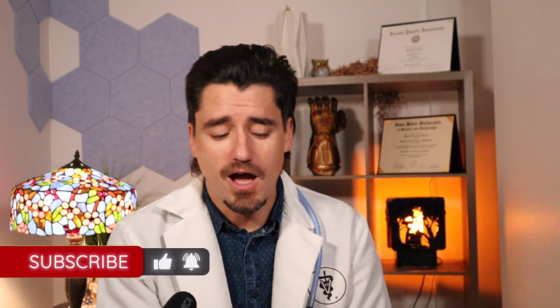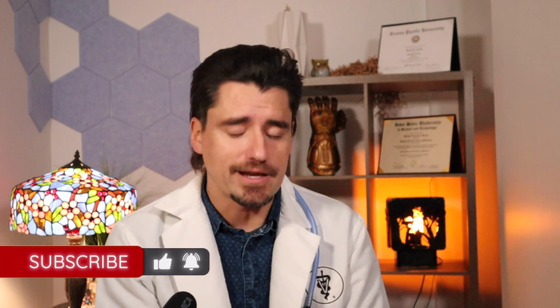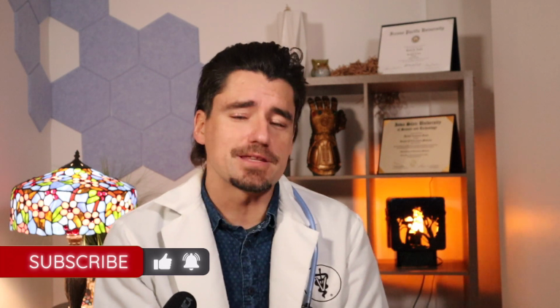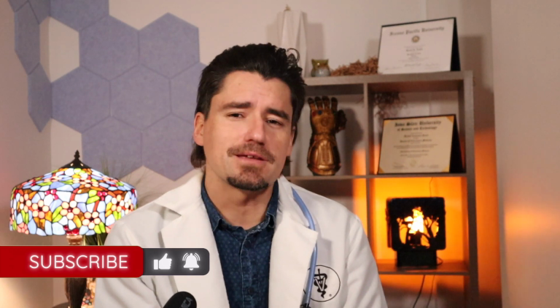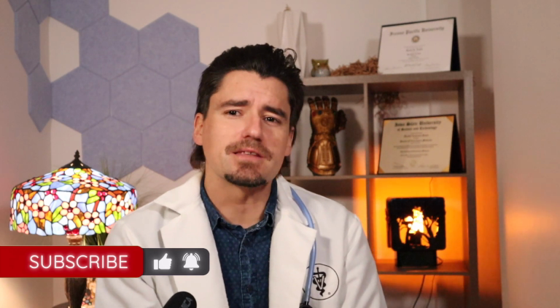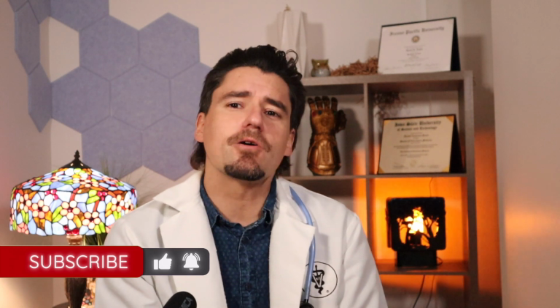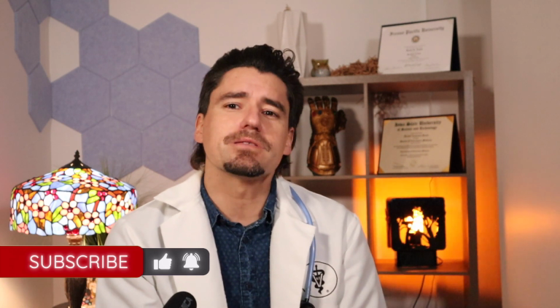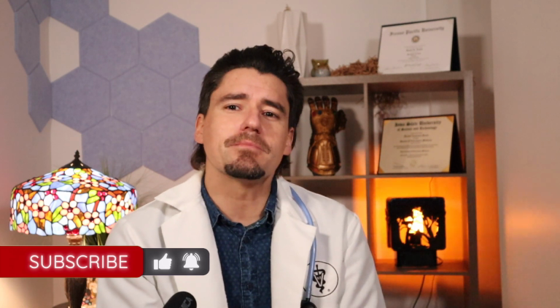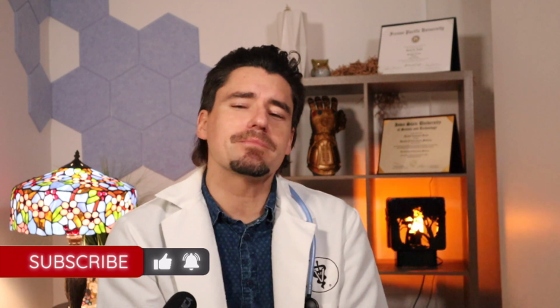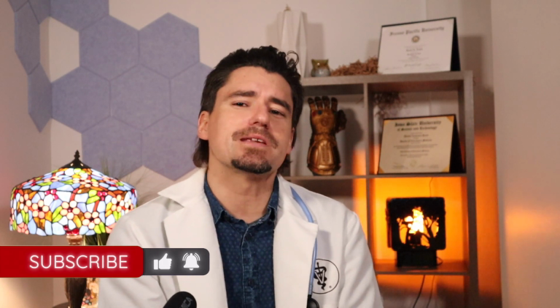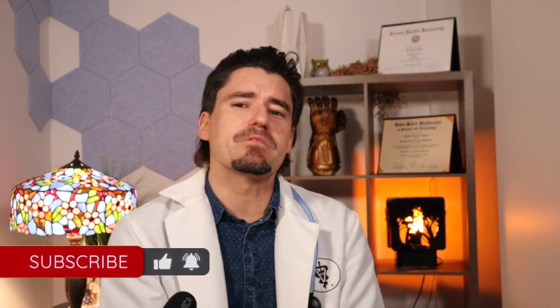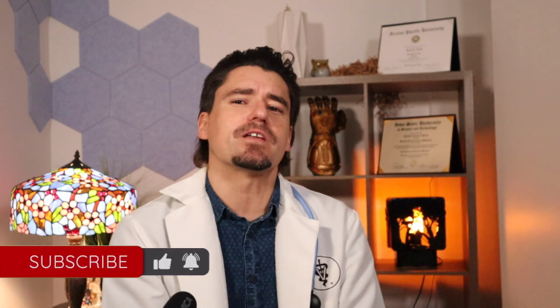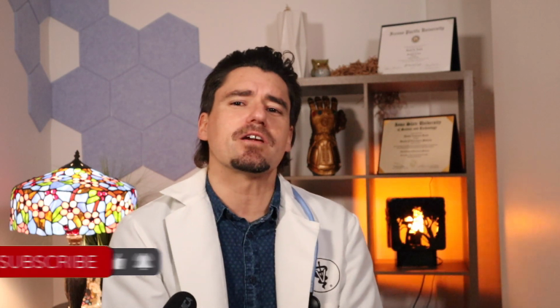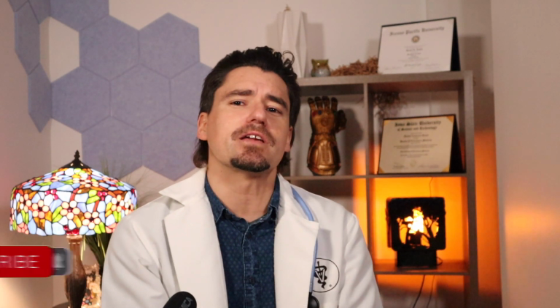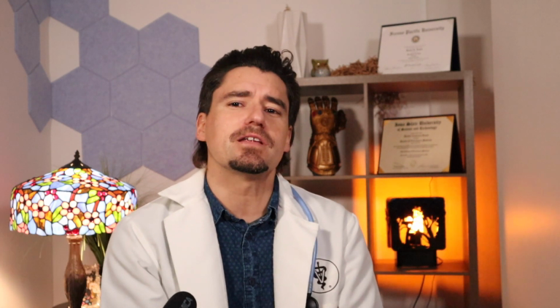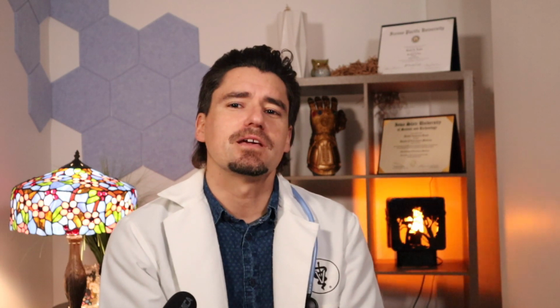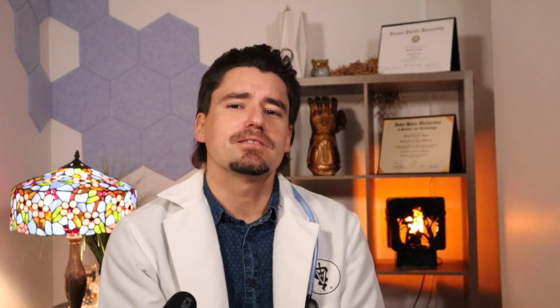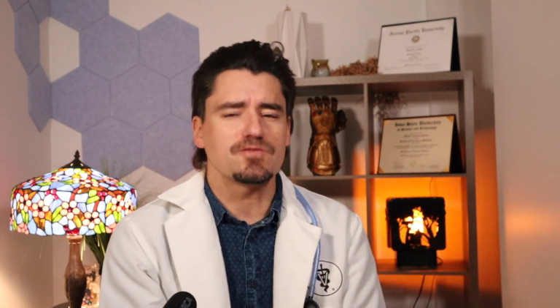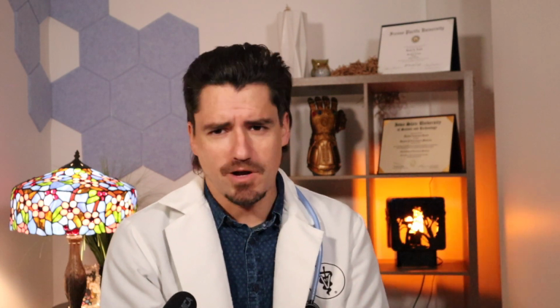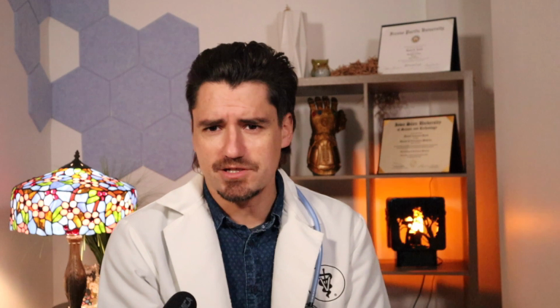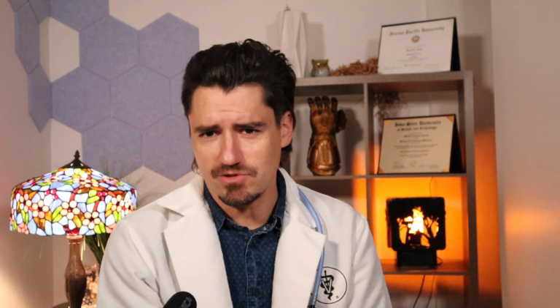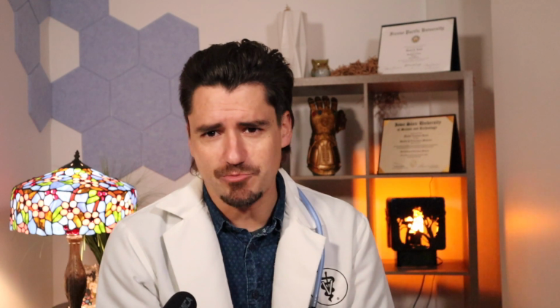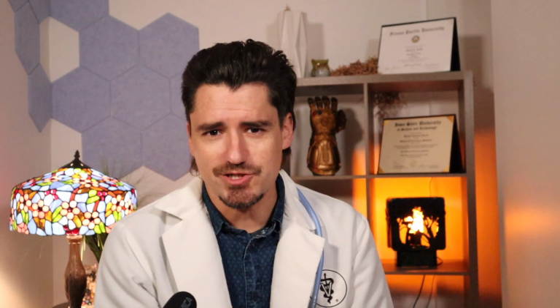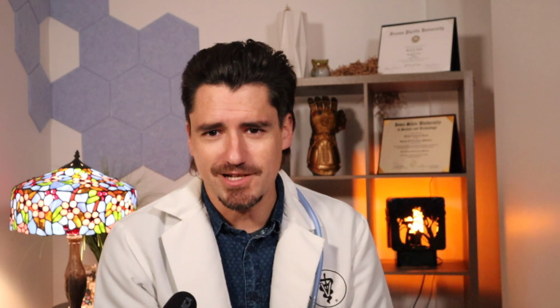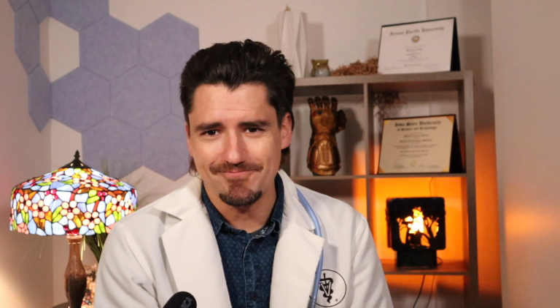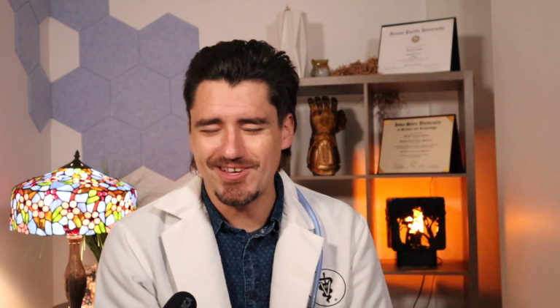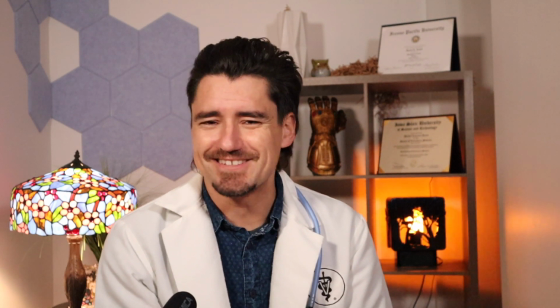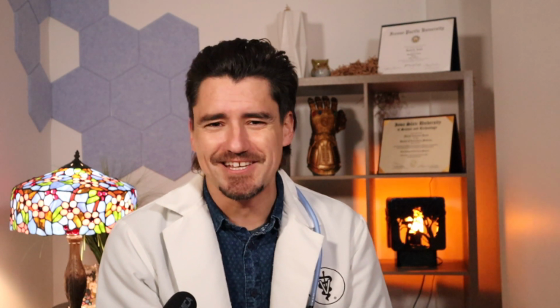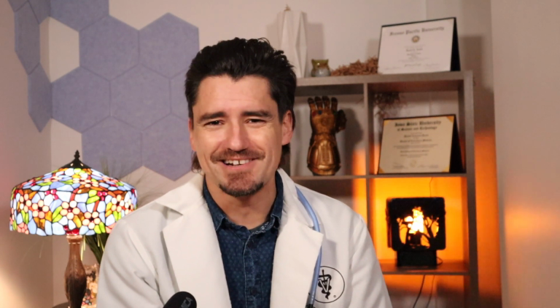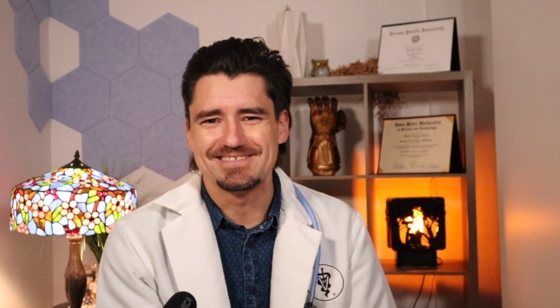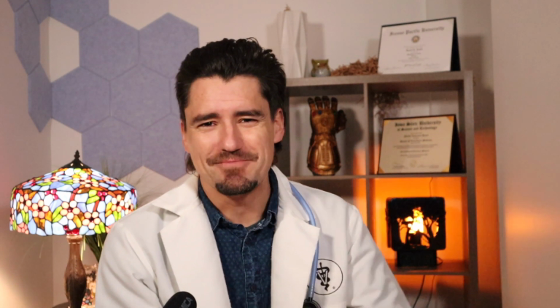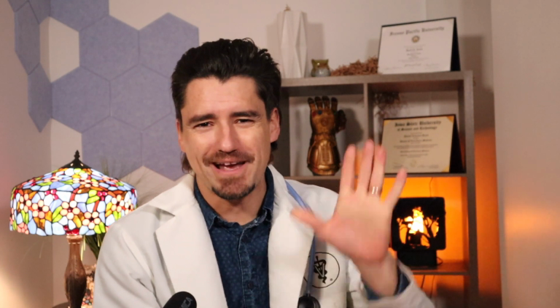Alright guys, as always, my name is Dan, a veterinarian. Thanks for watching, I really appreciate it. You guys take care. Bye.